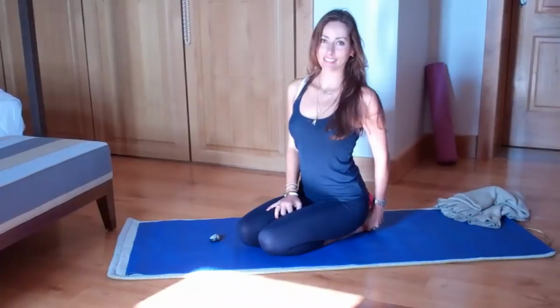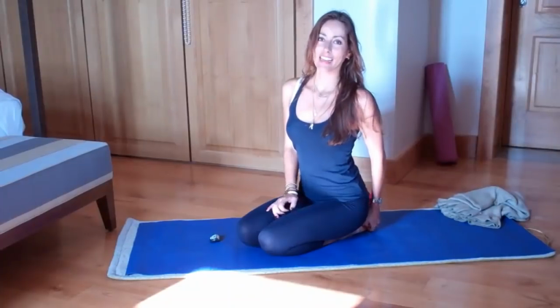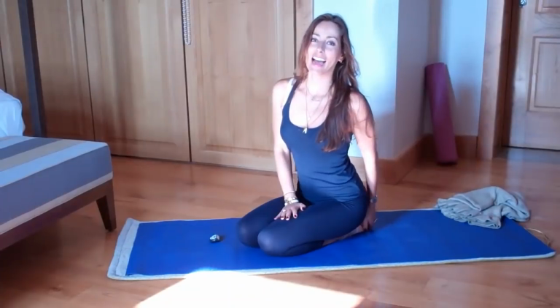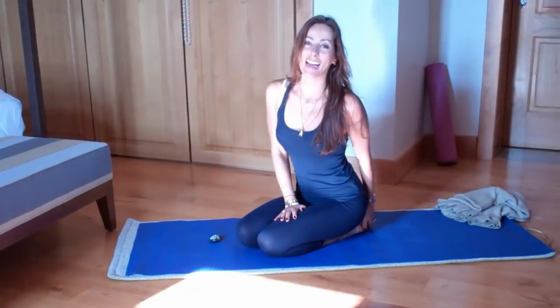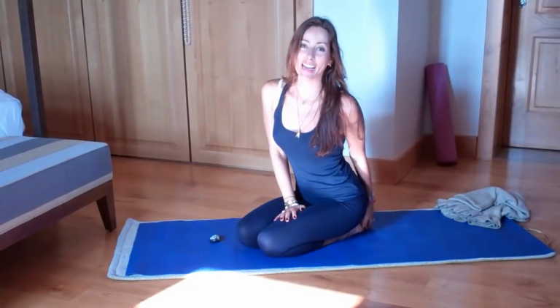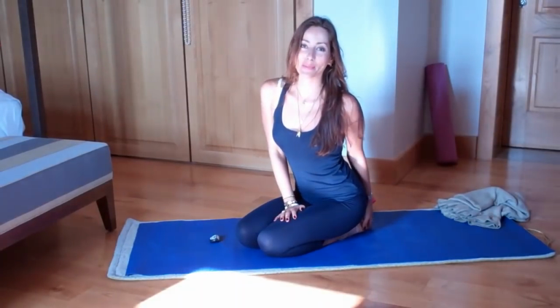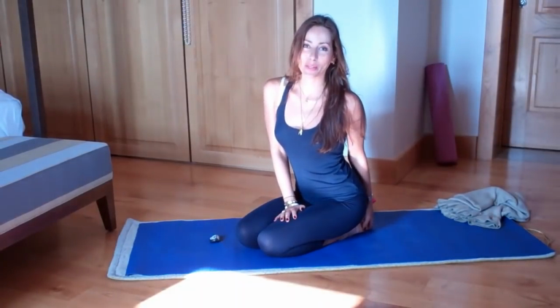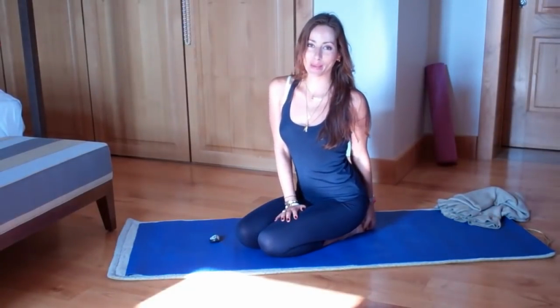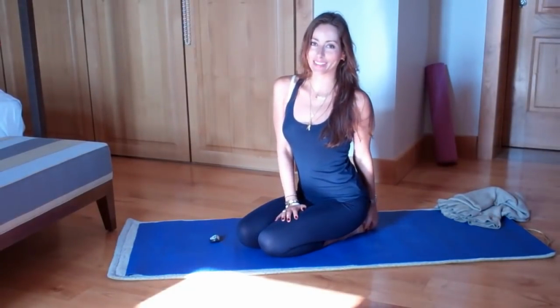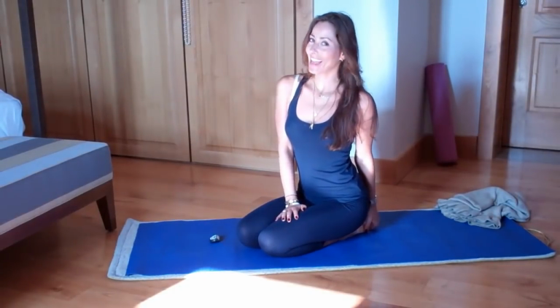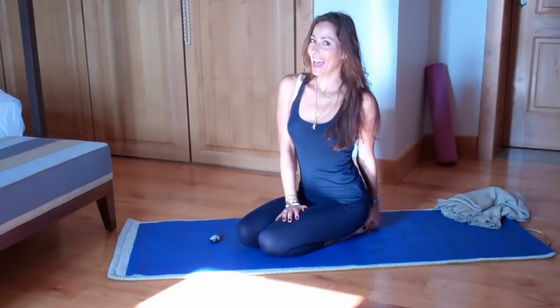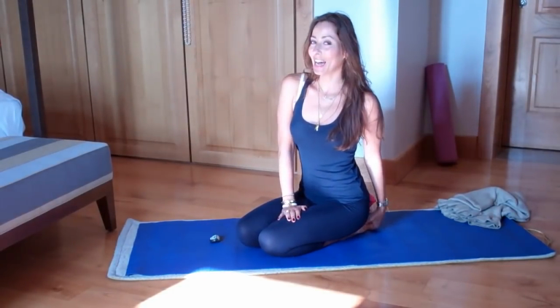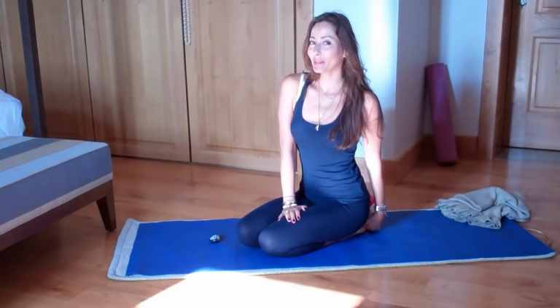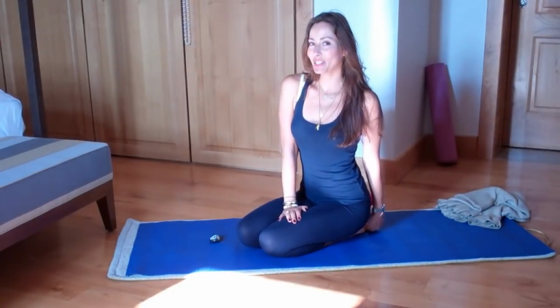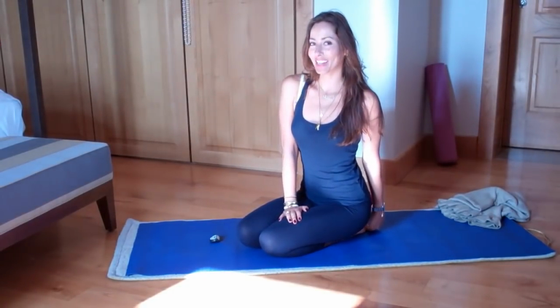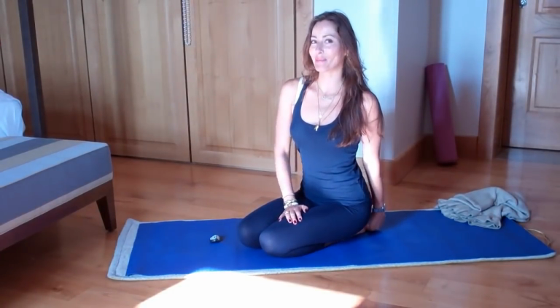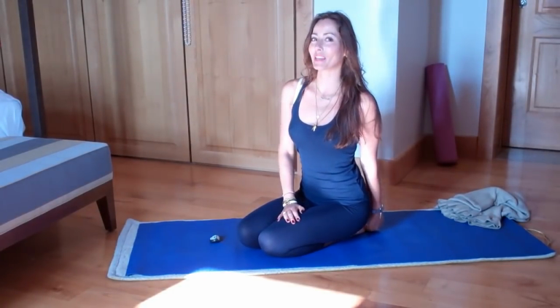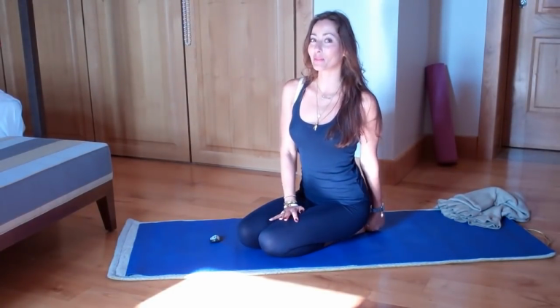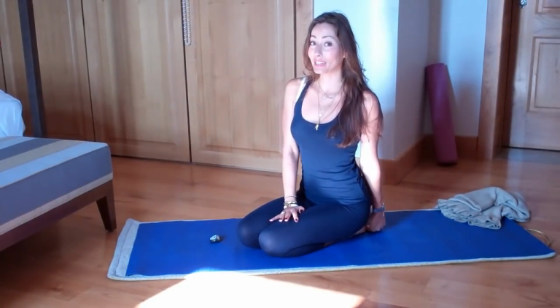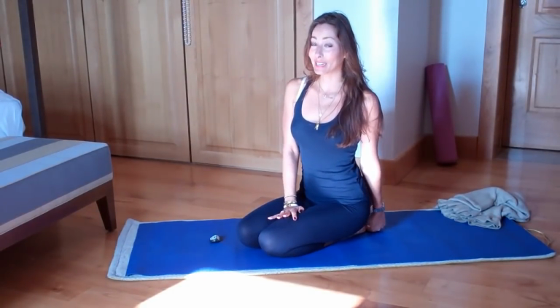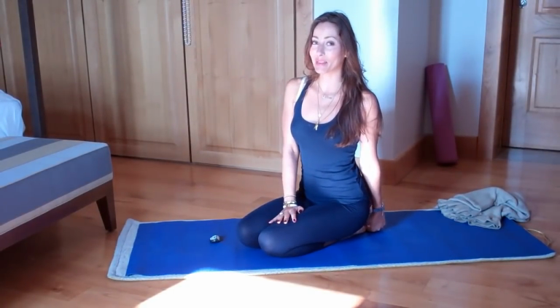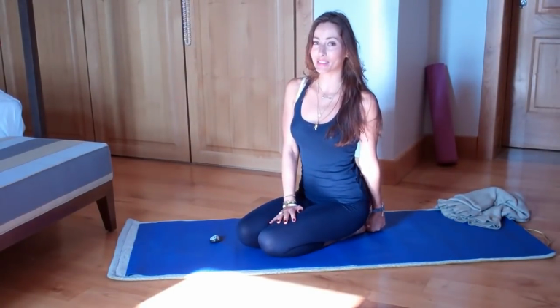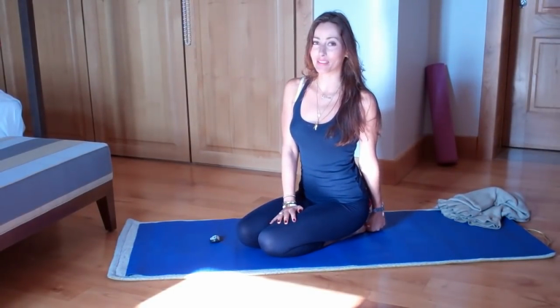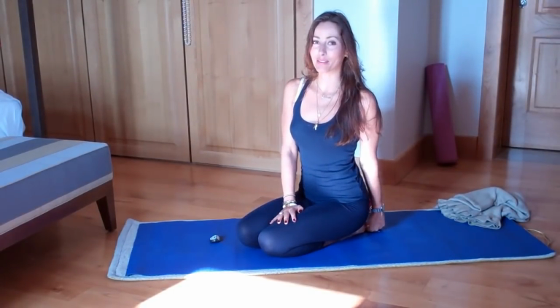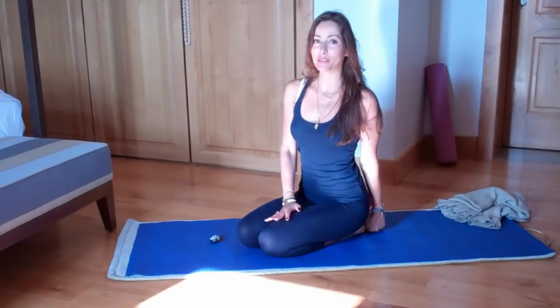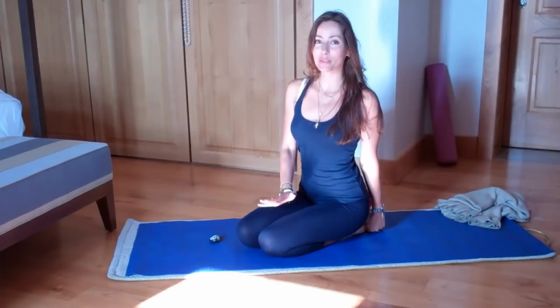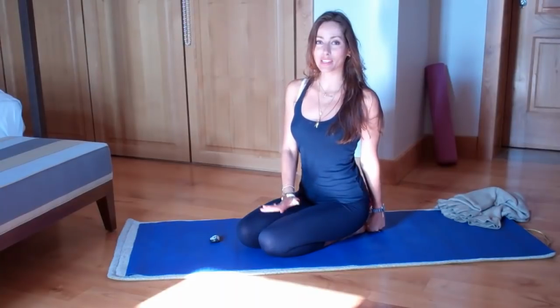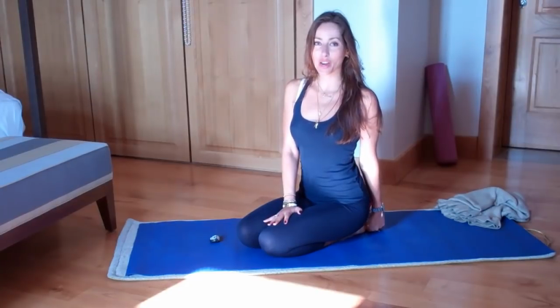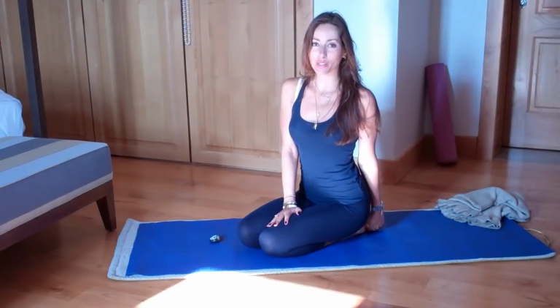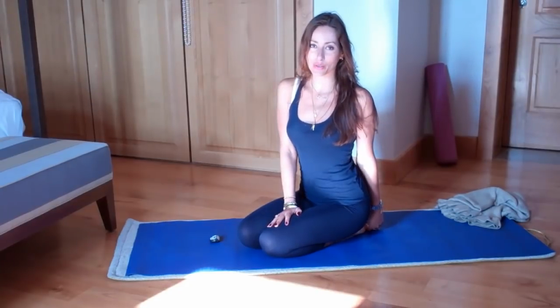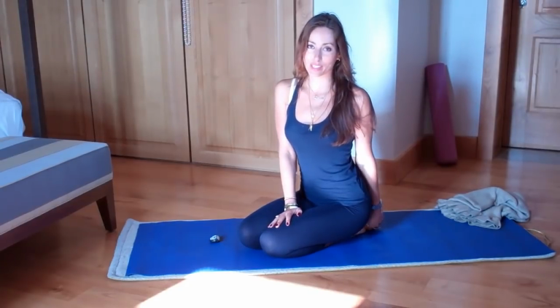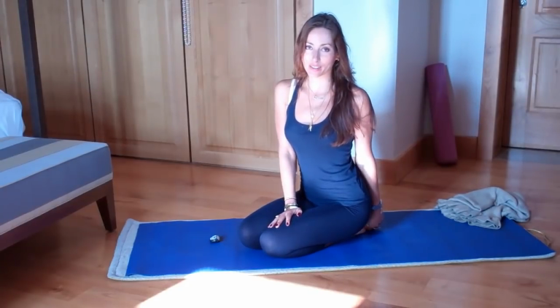Hi, I'm Sonja Dubelle and I'm going to share something really amazing with you. It's called the Eternal Youth Series.